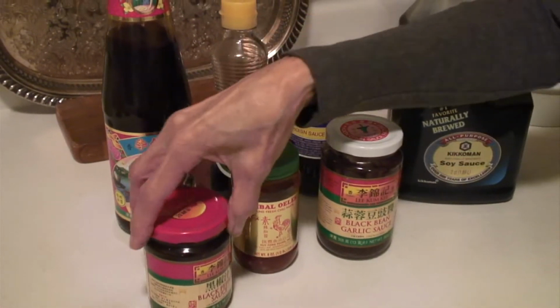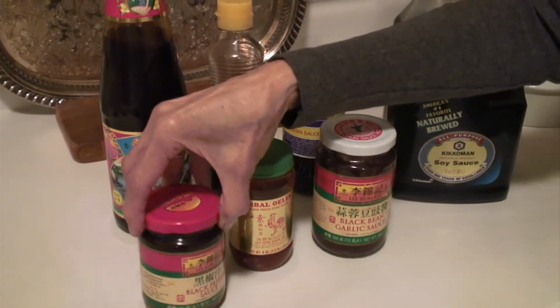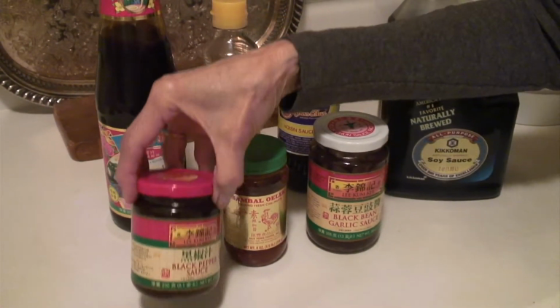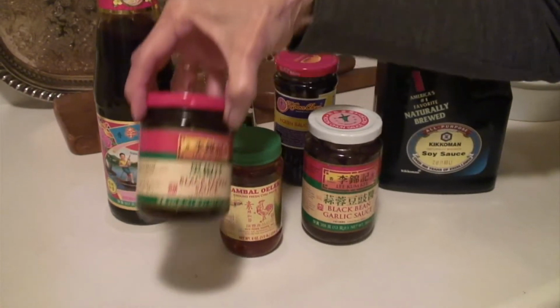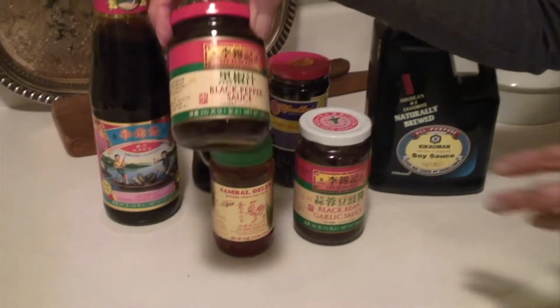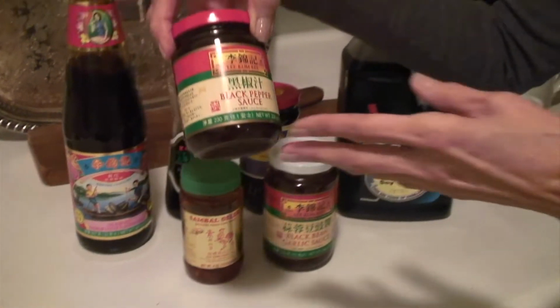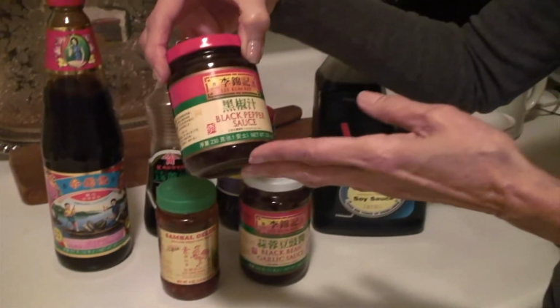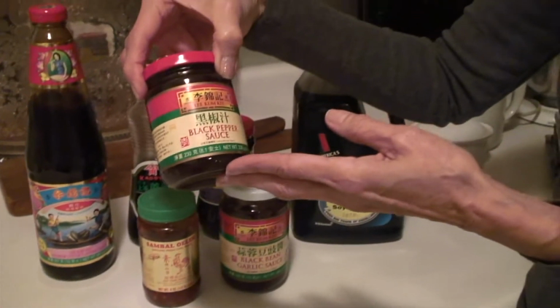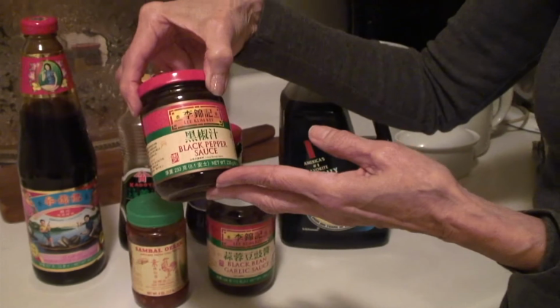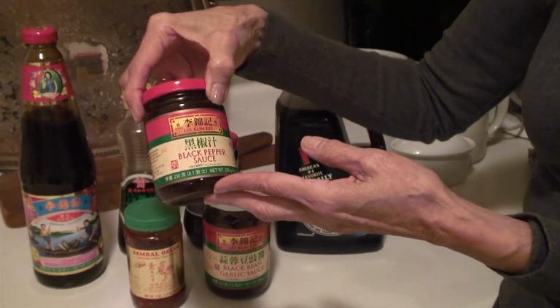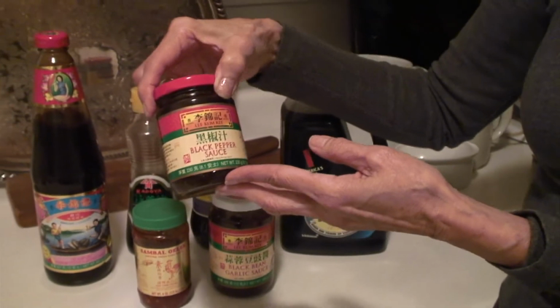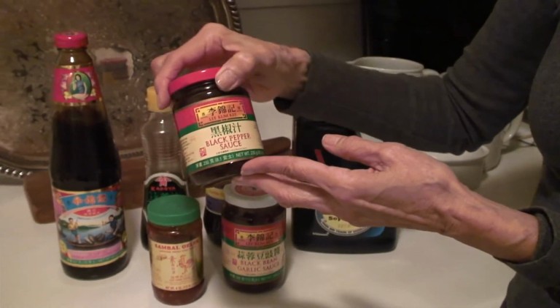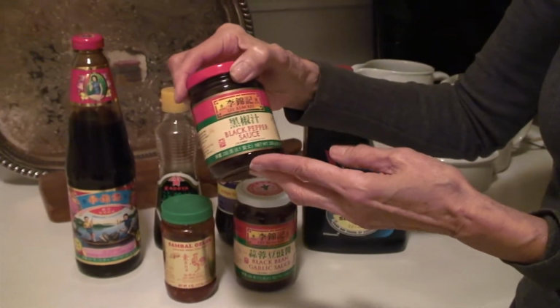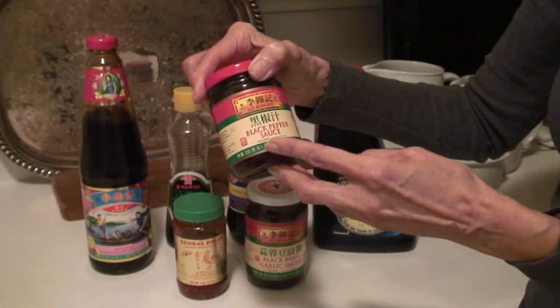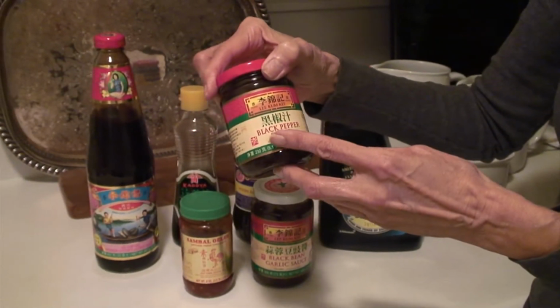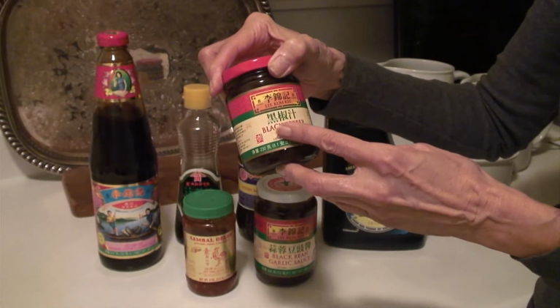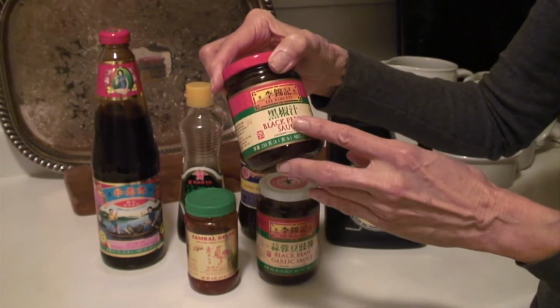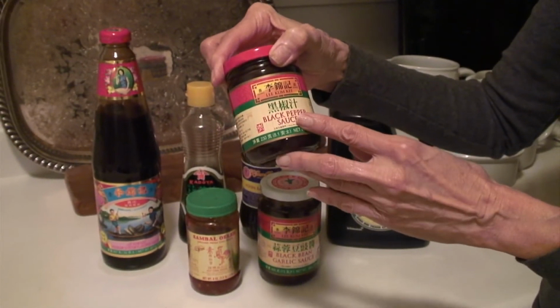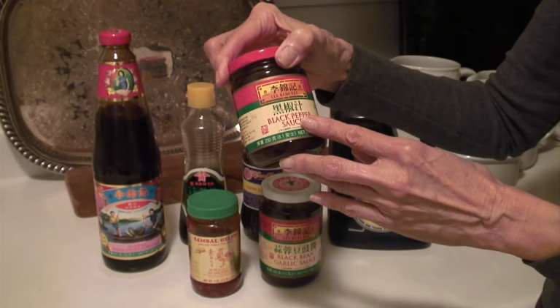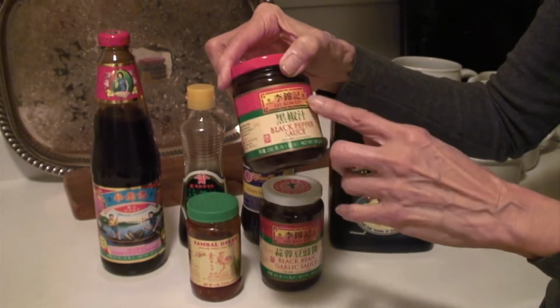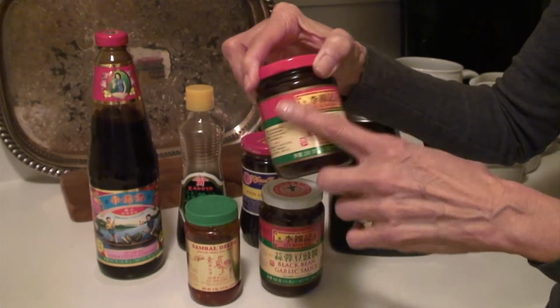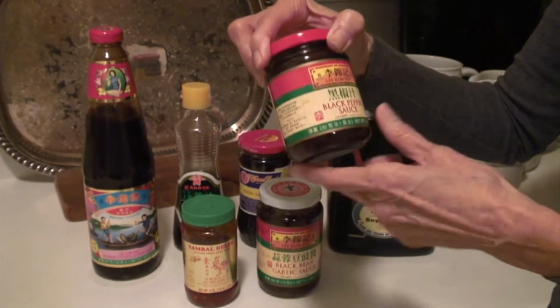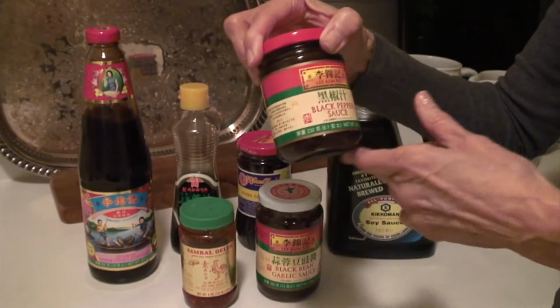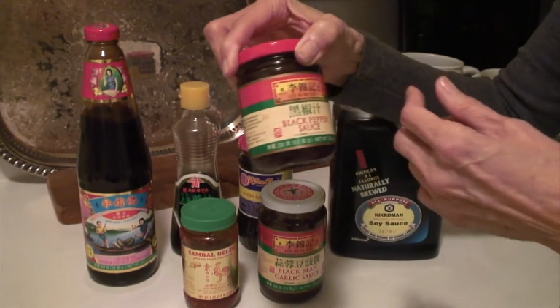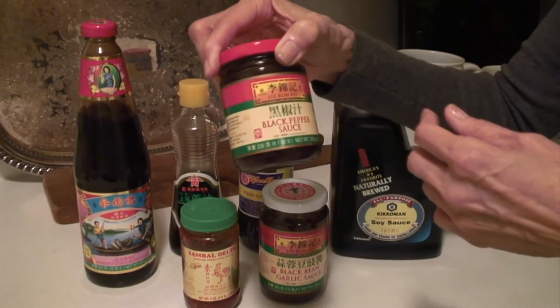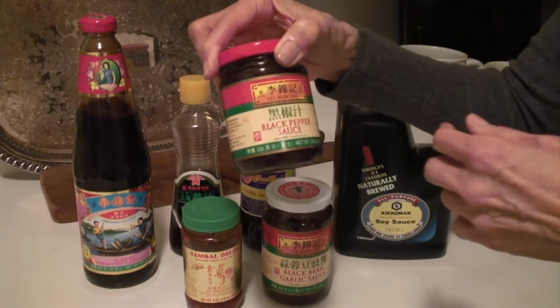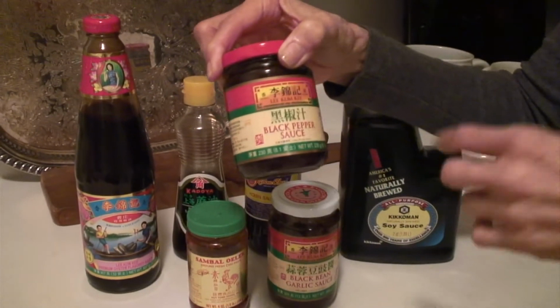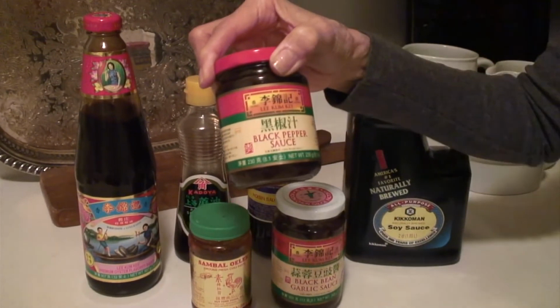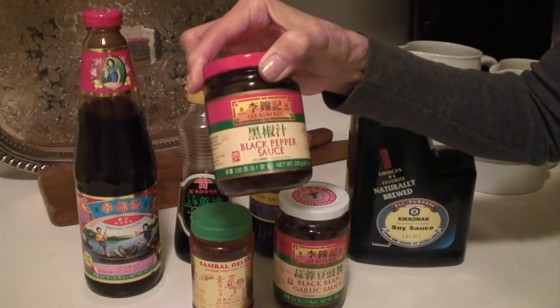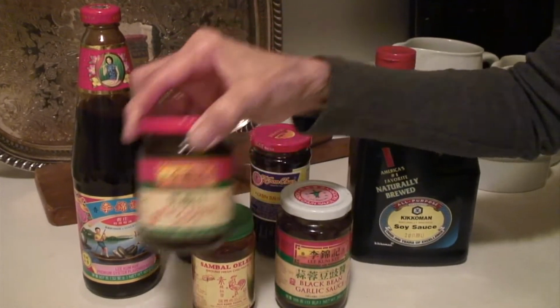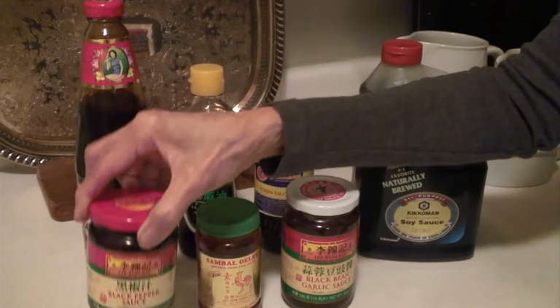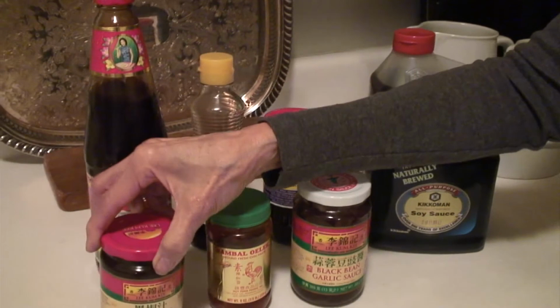This is something not too new, but it's called black pepper sauce with the different kinds of pepper — hot, spicy.